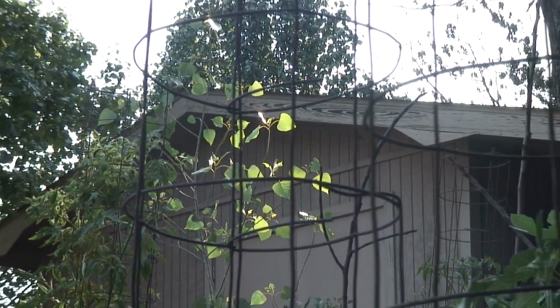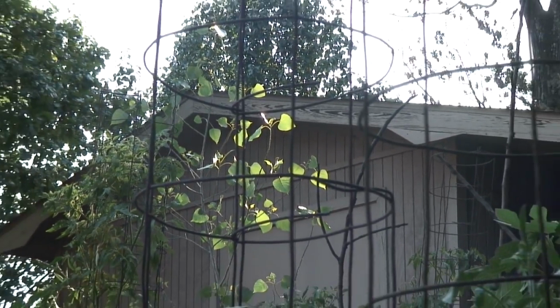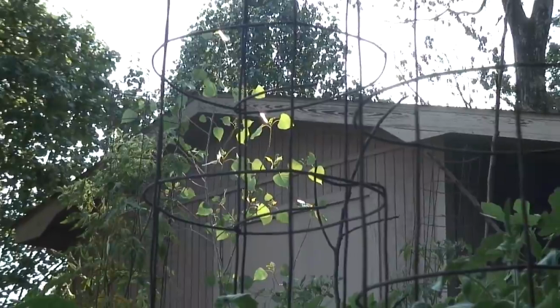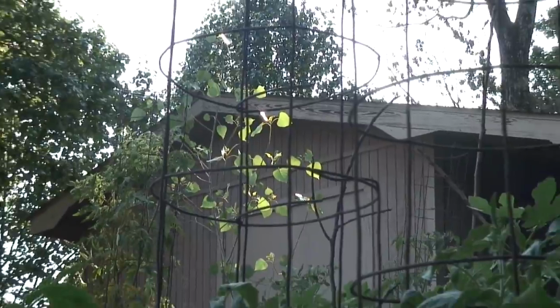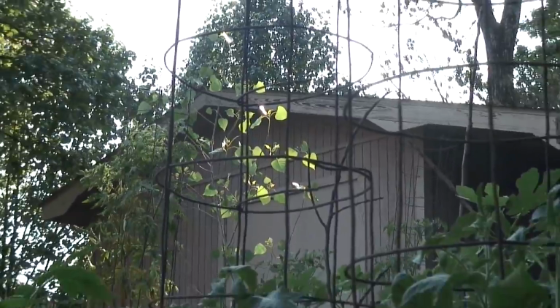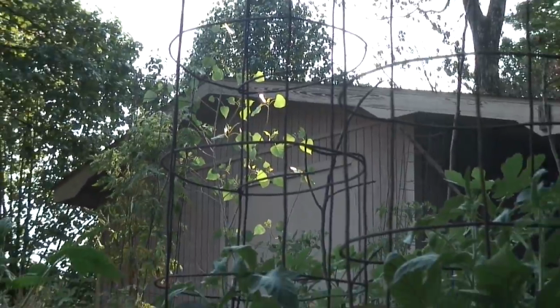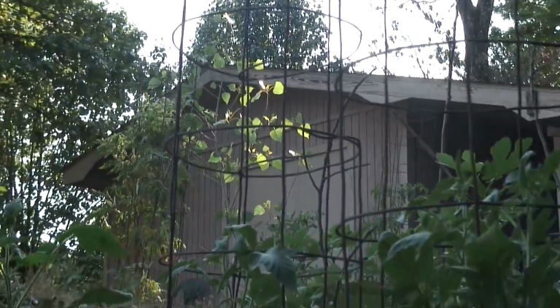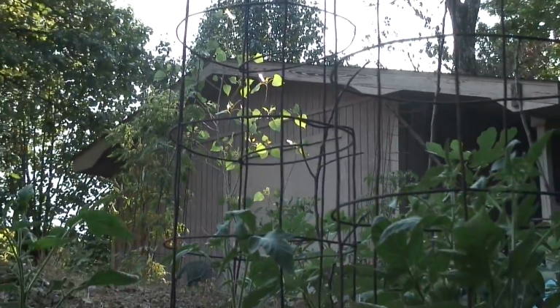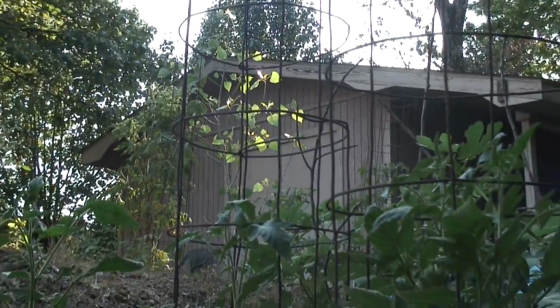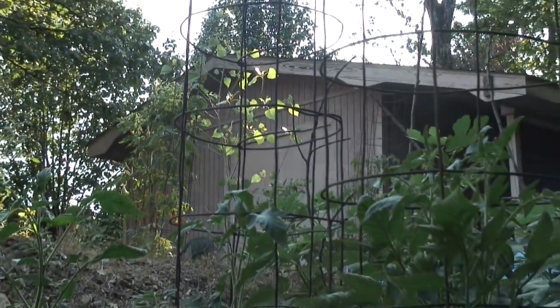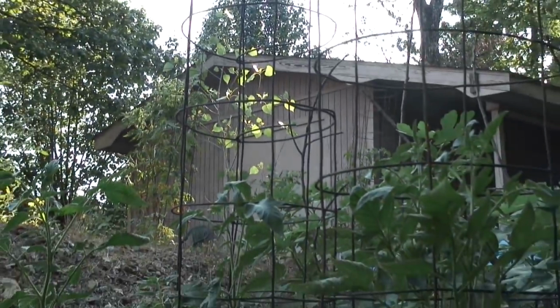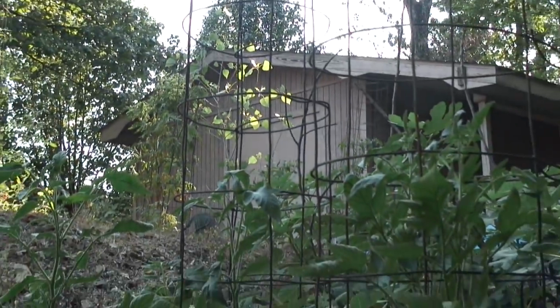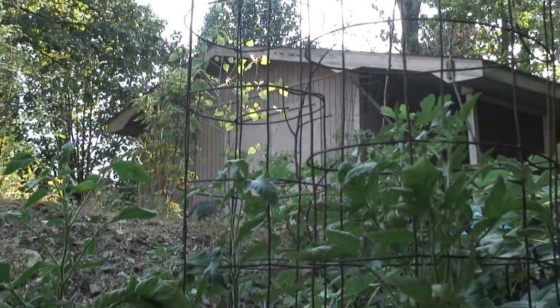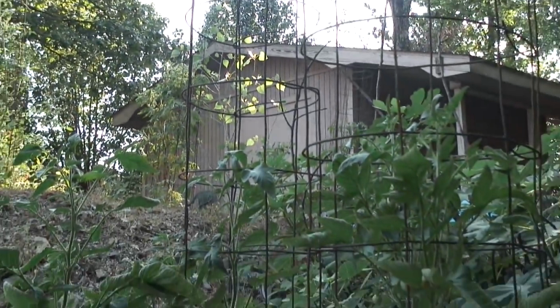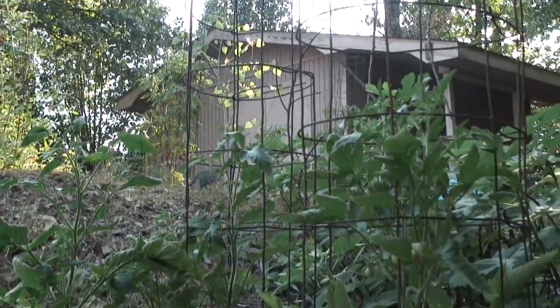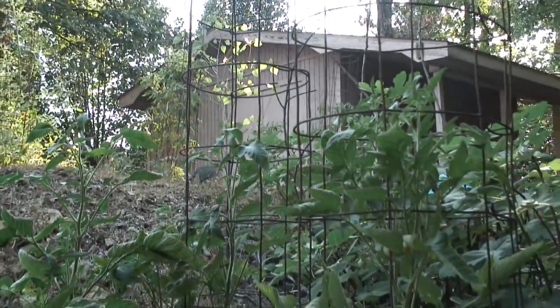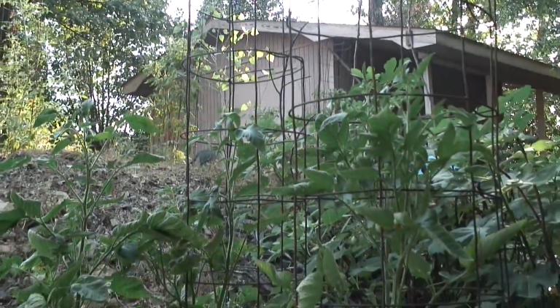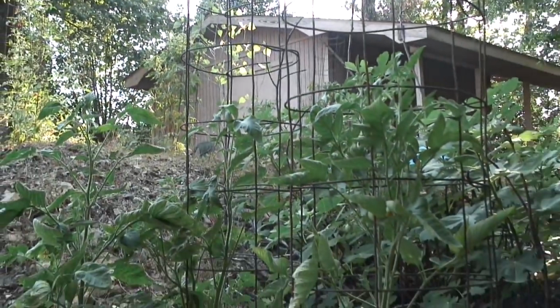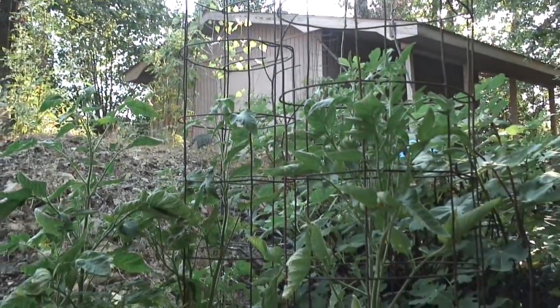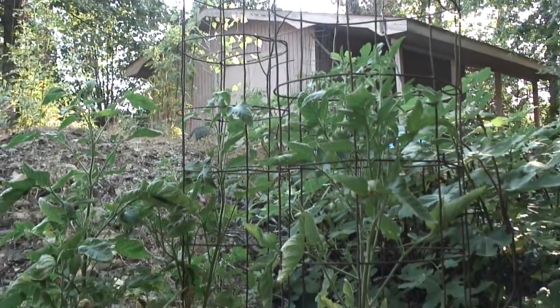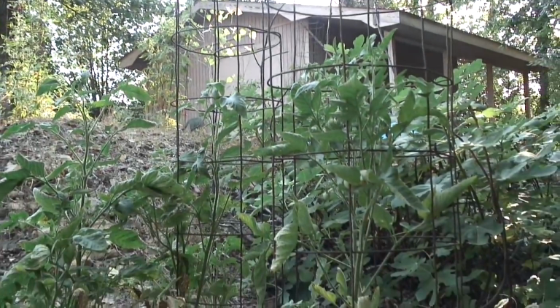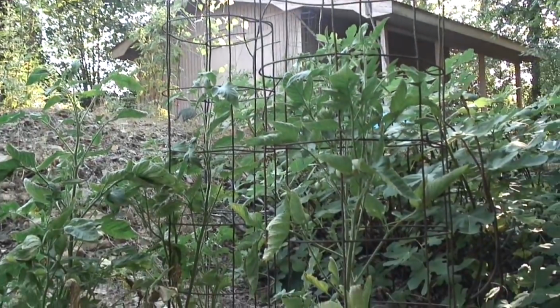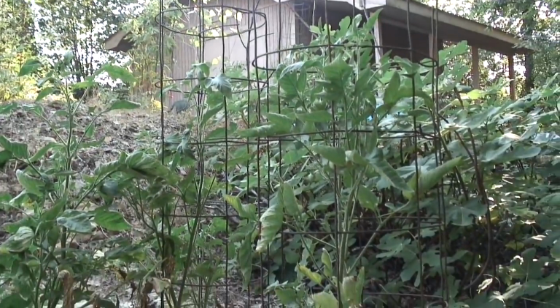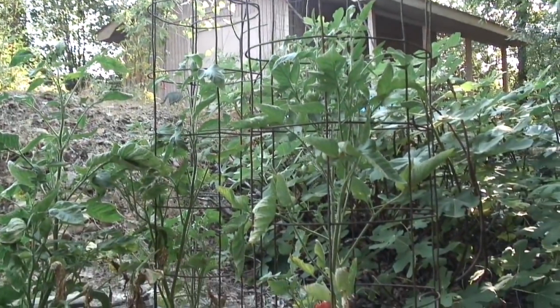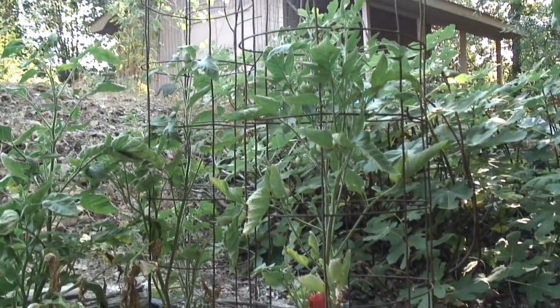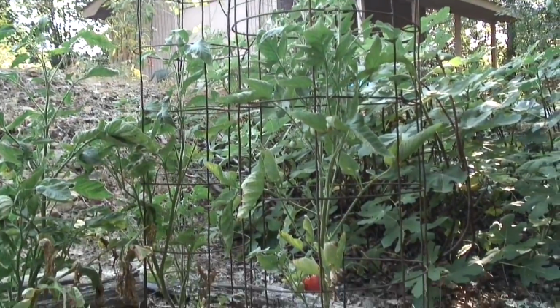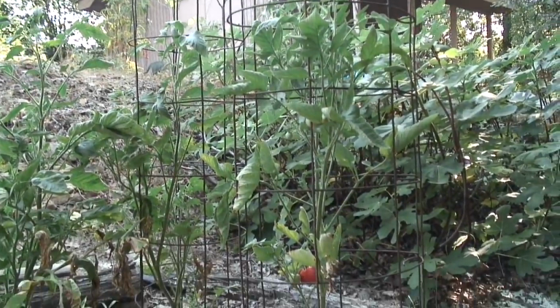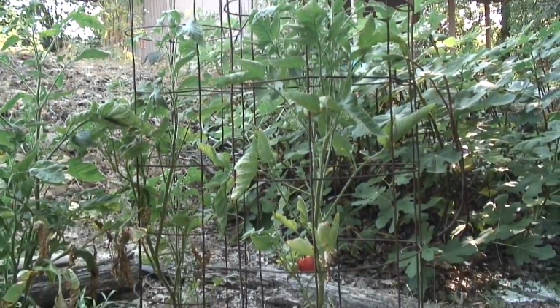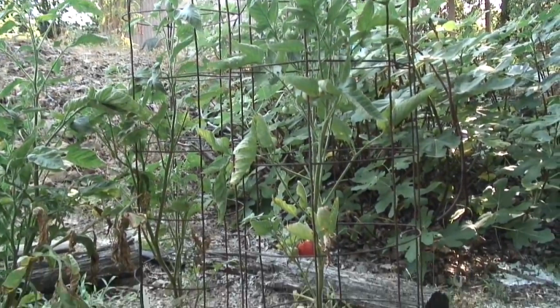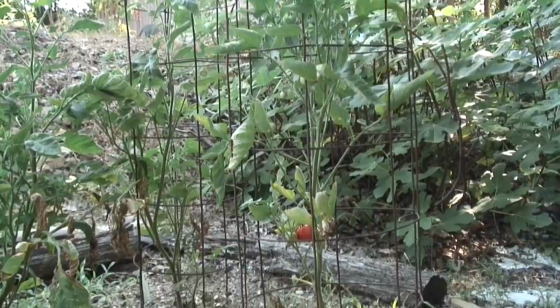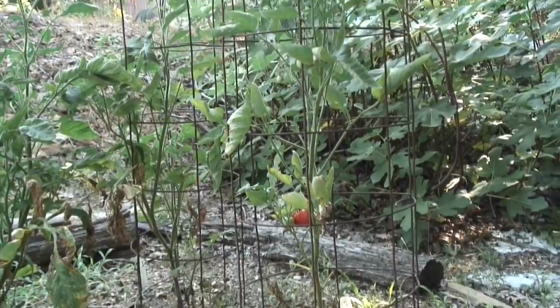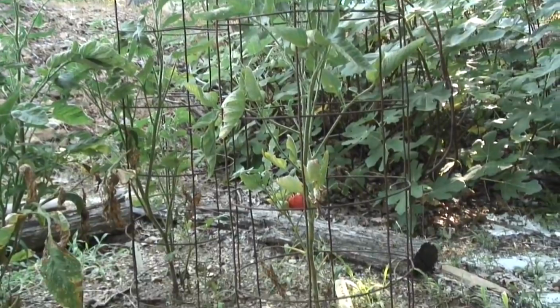The sun has gone down a little bit, so I'm coming outside to get in the shade and pick some tomatoes.